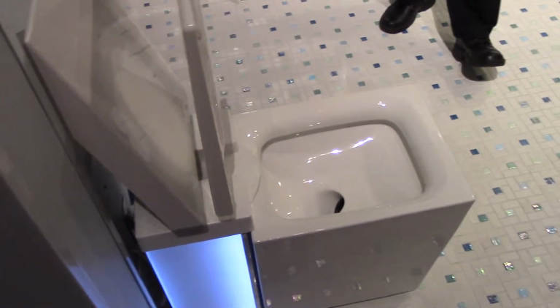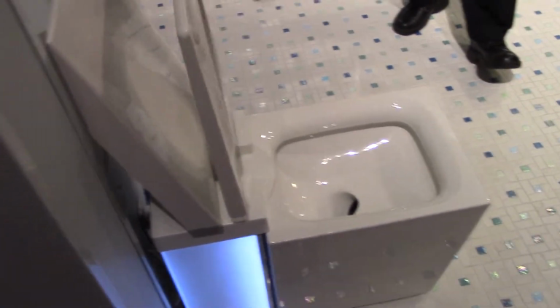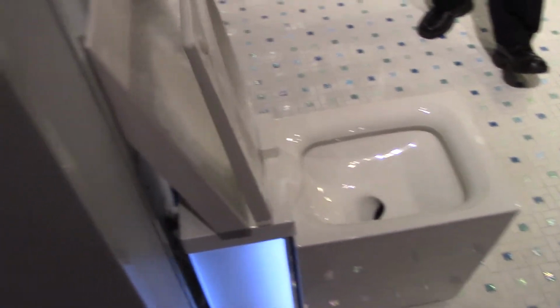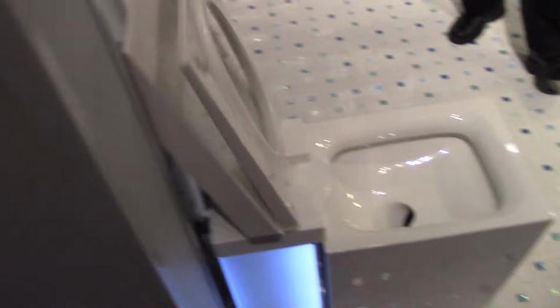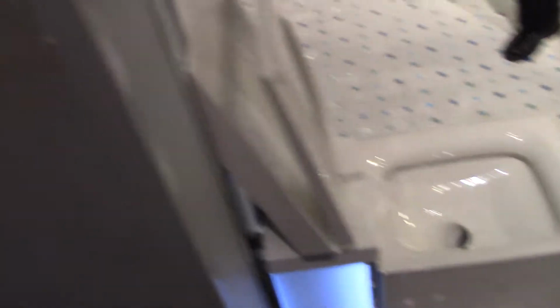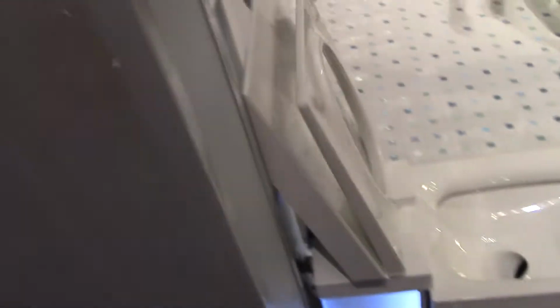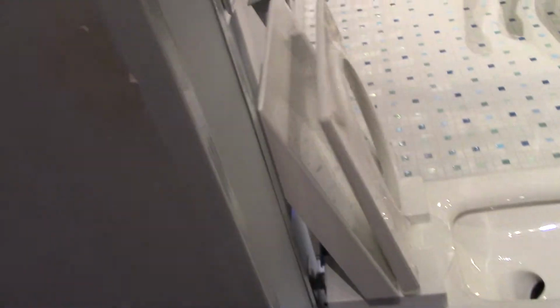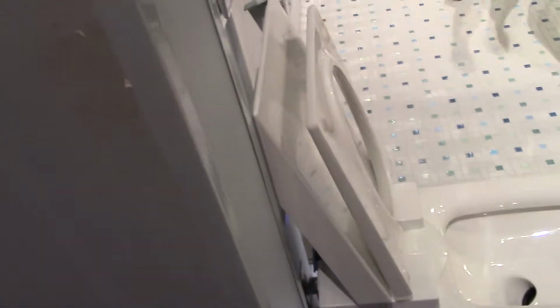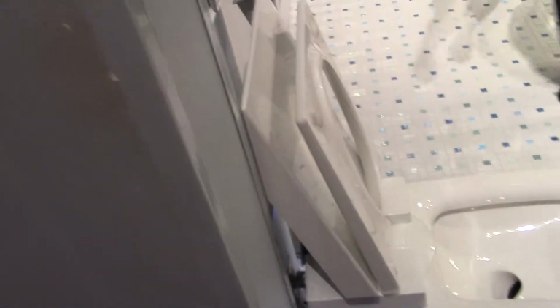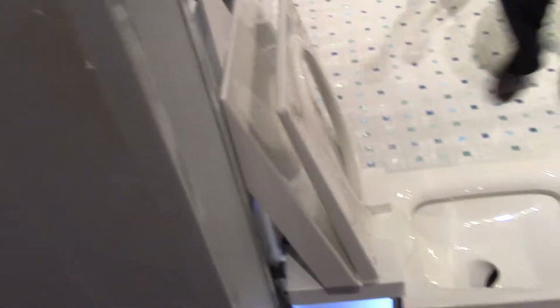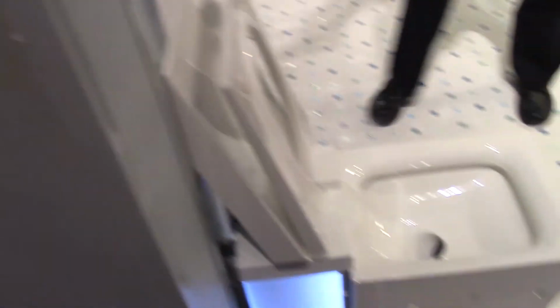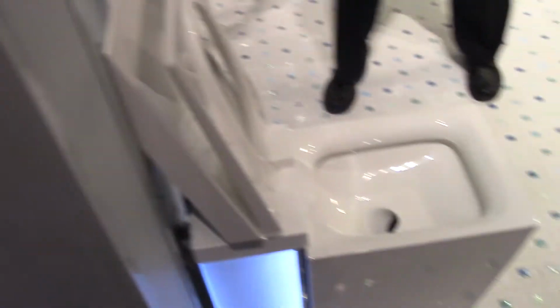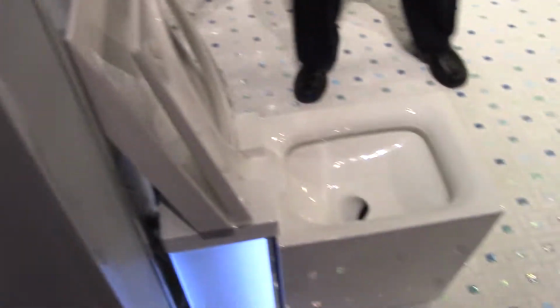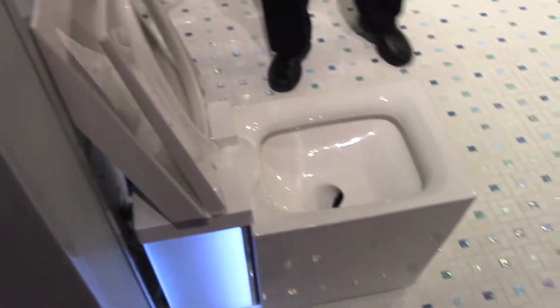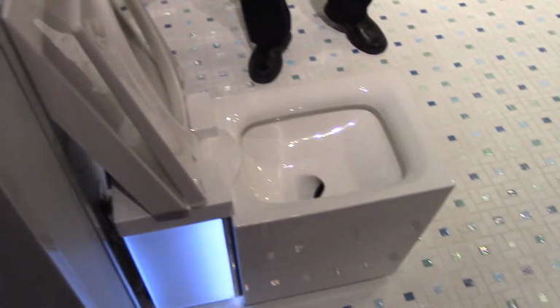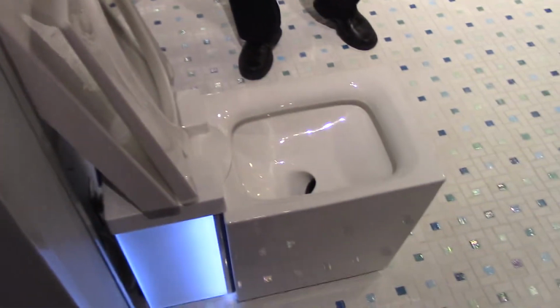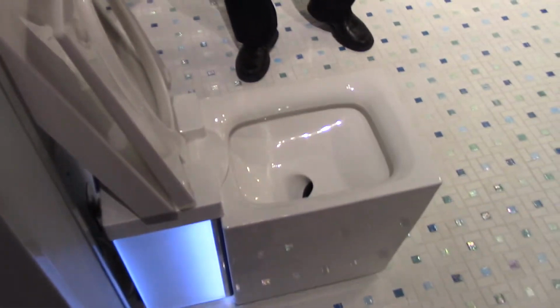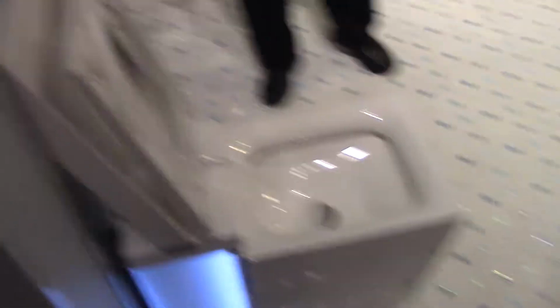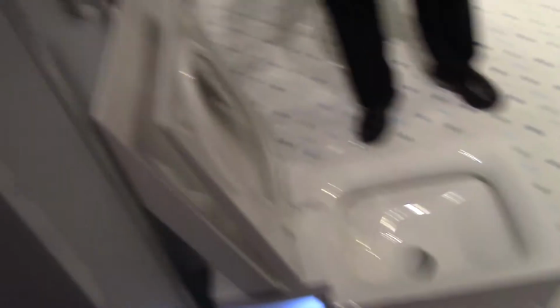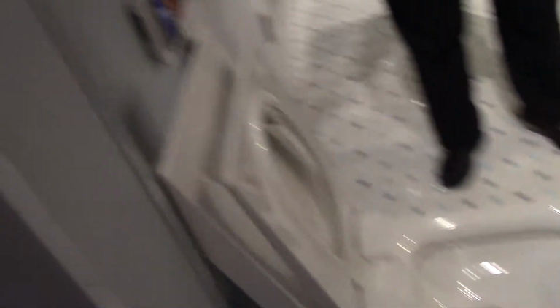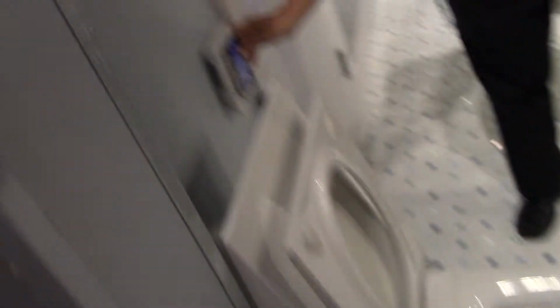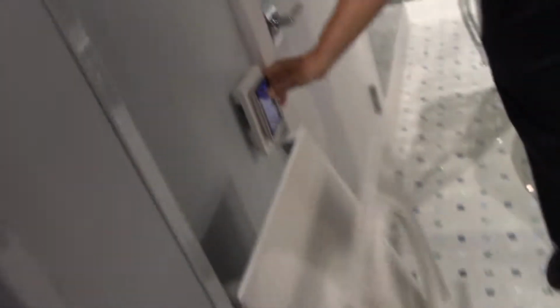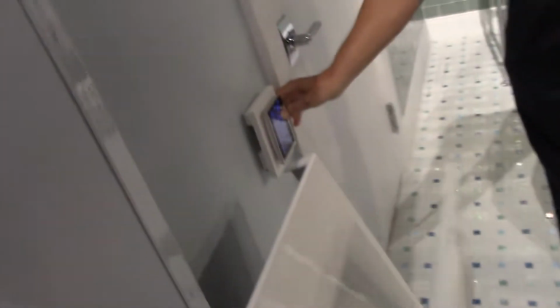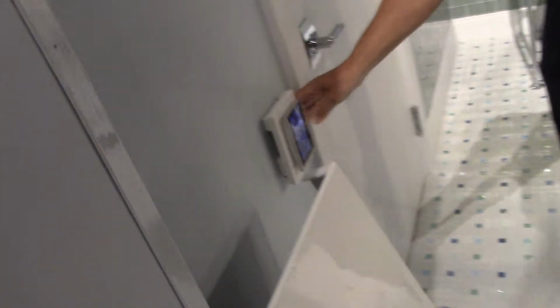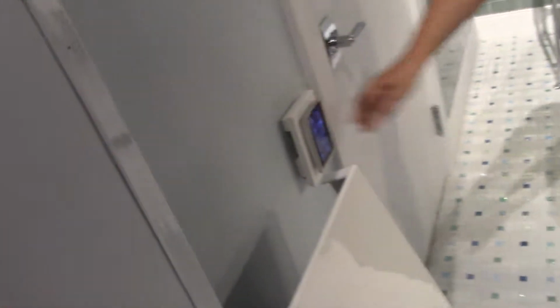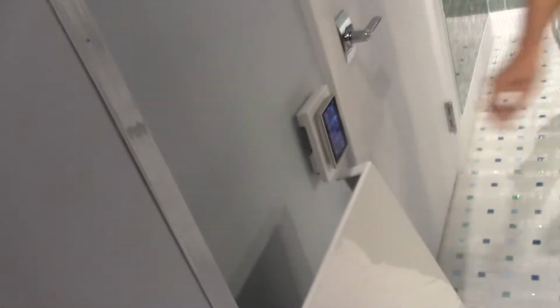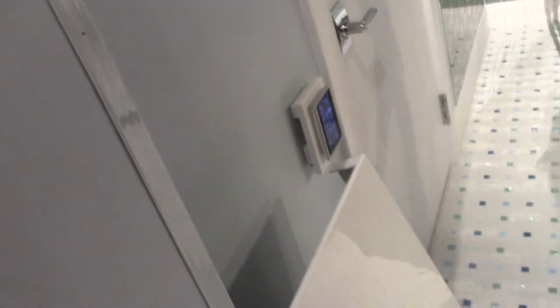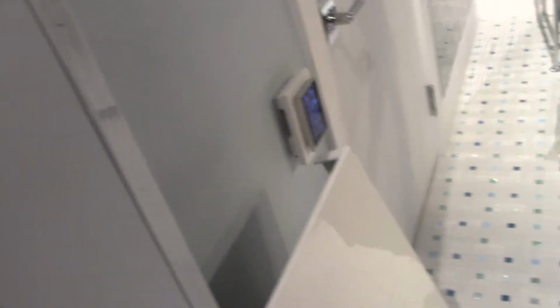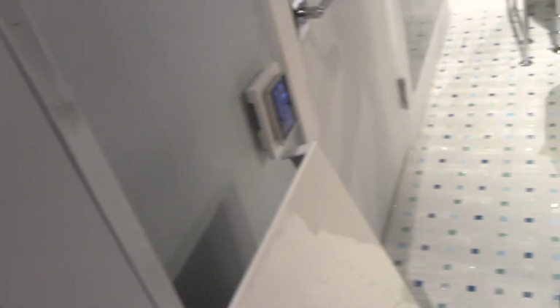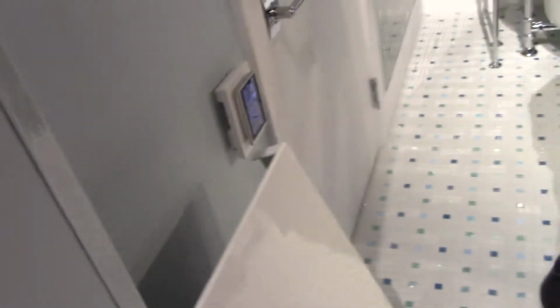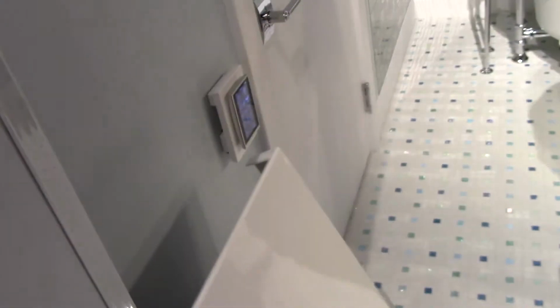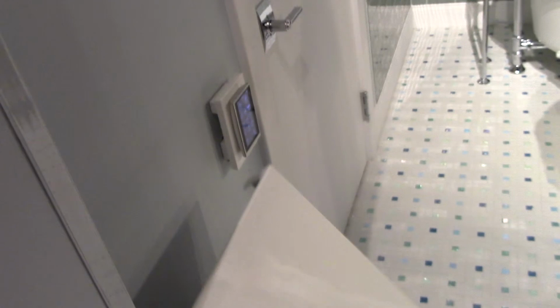You can control it all with this remote control that you can carry around — also made by Kohler.